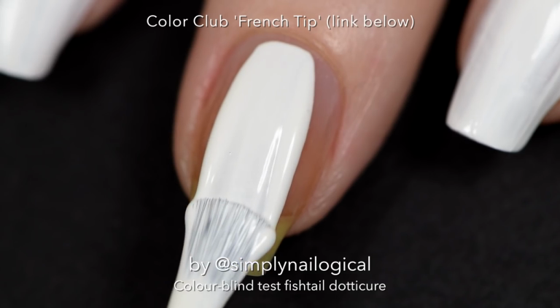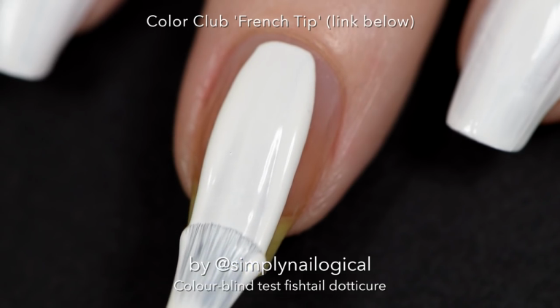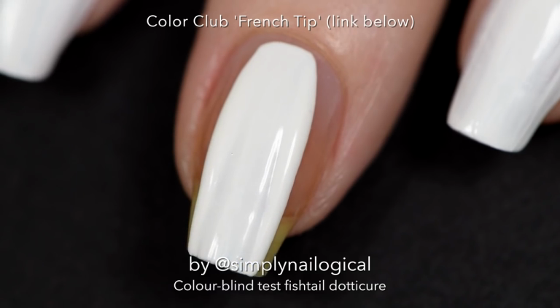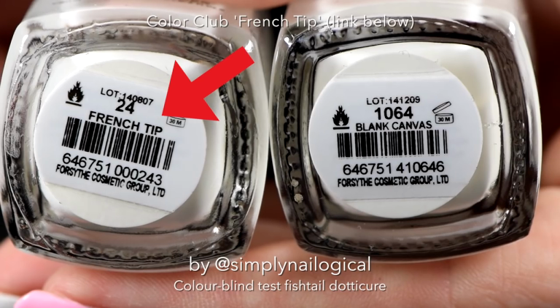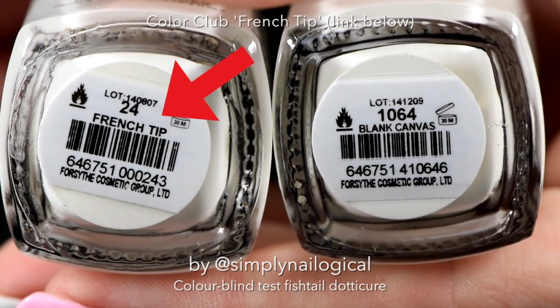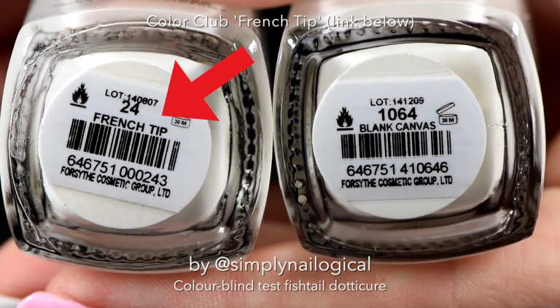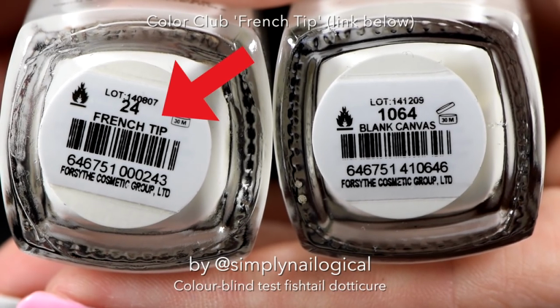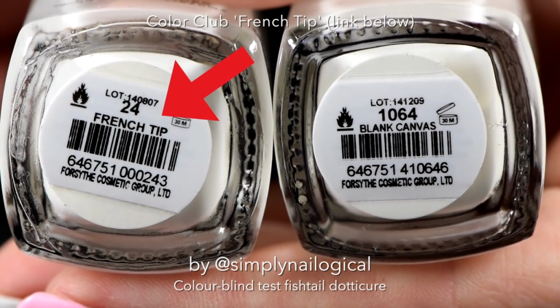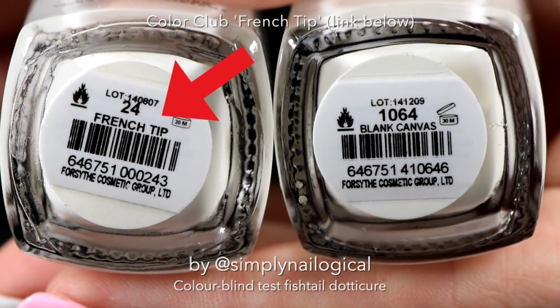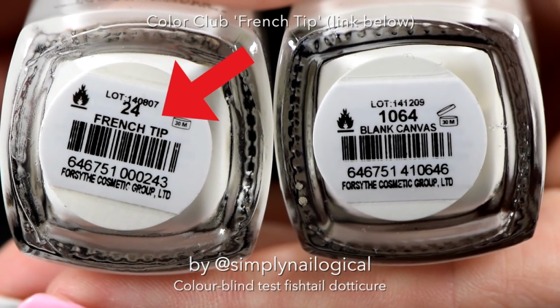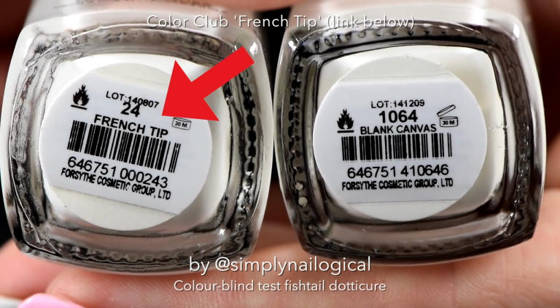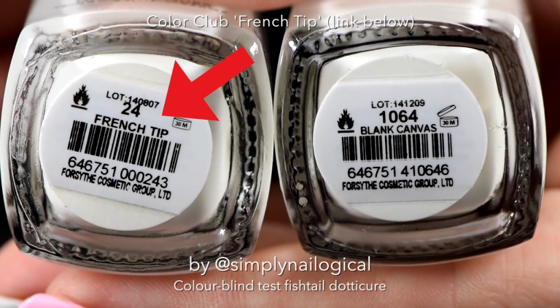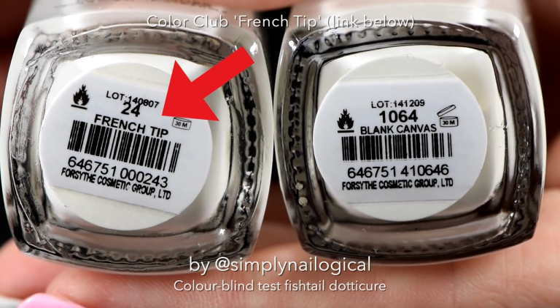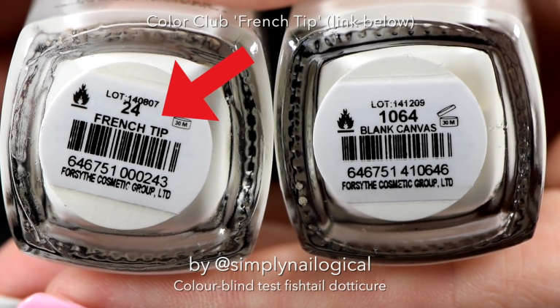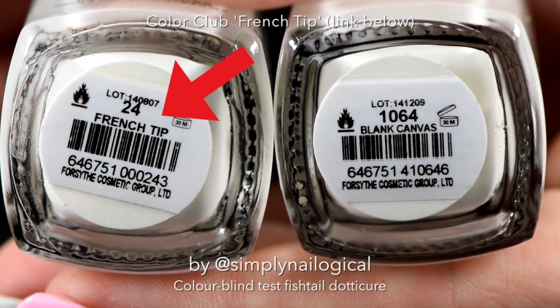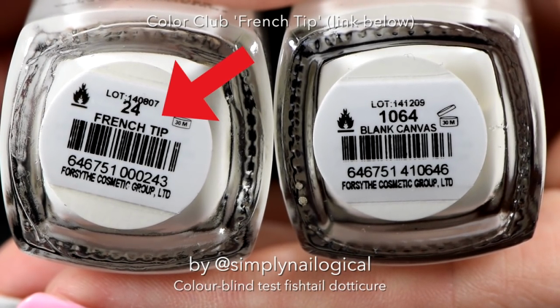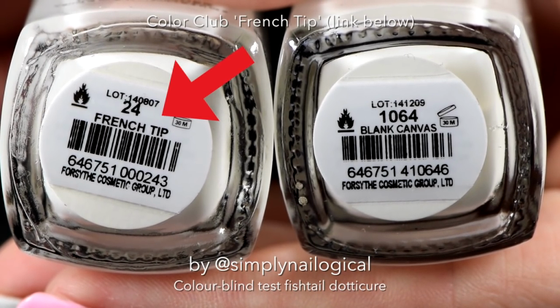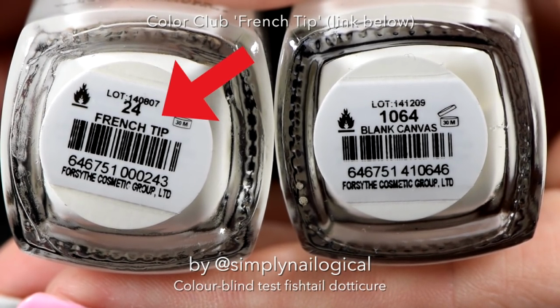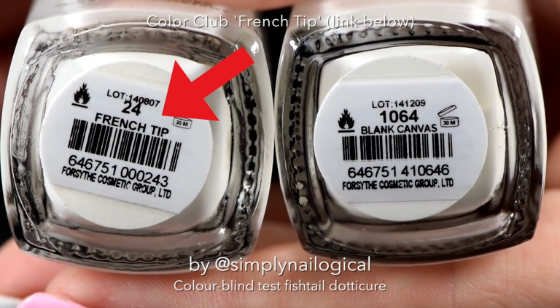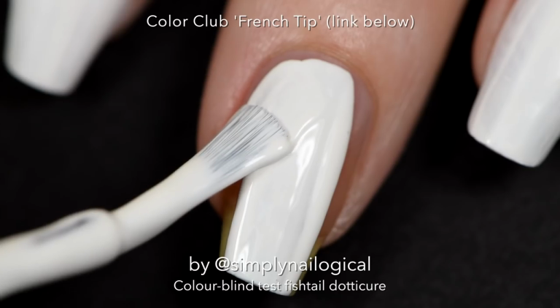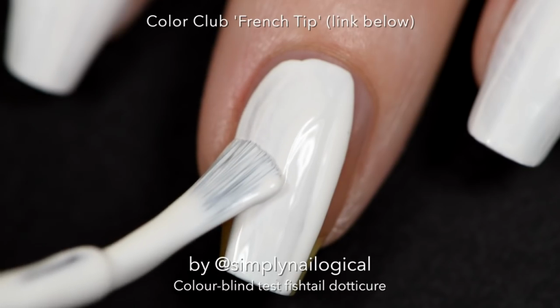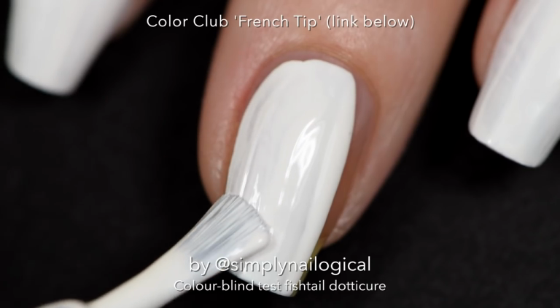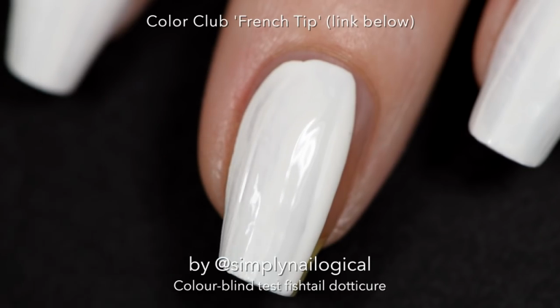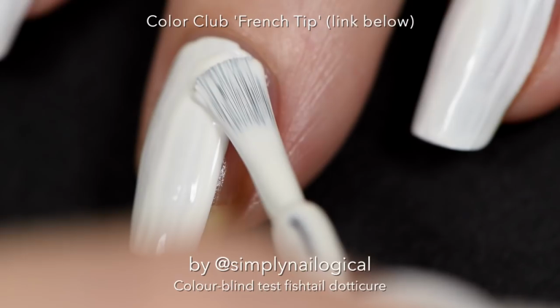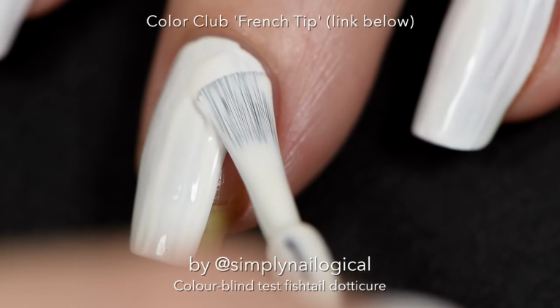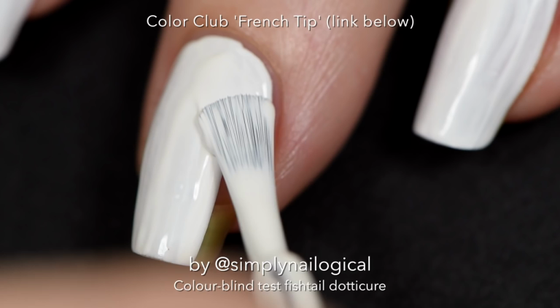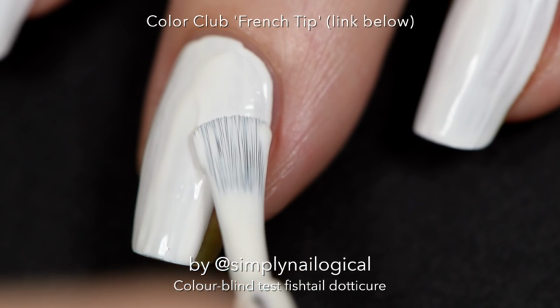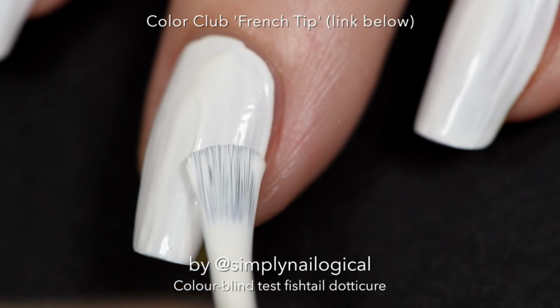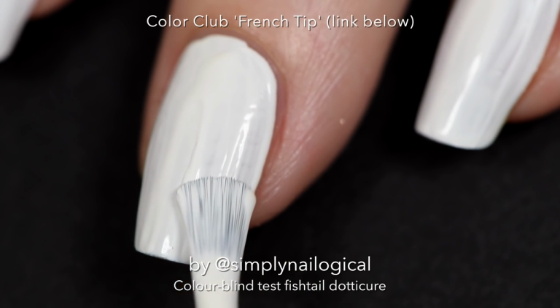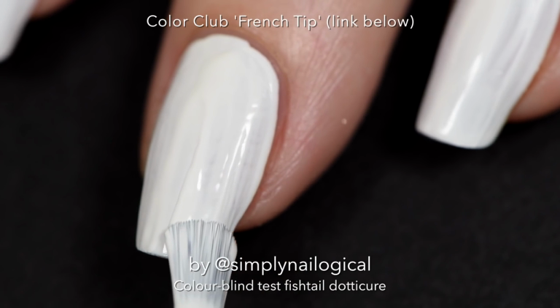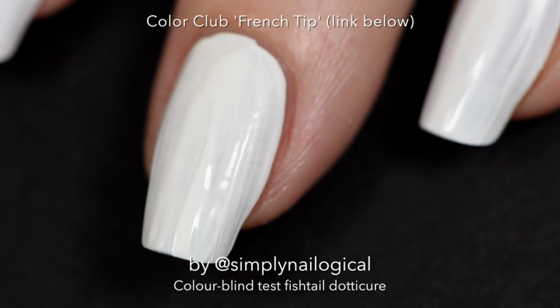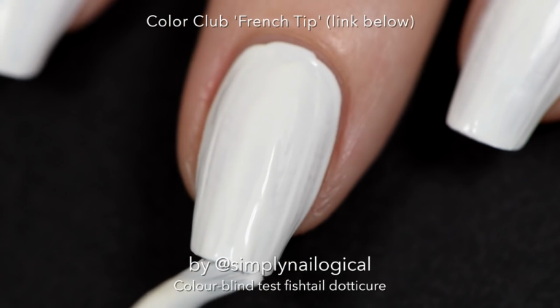As always, I start with a white base coat. I use Color Club French Tip from Live Love Polish, and you can get it at the link below.